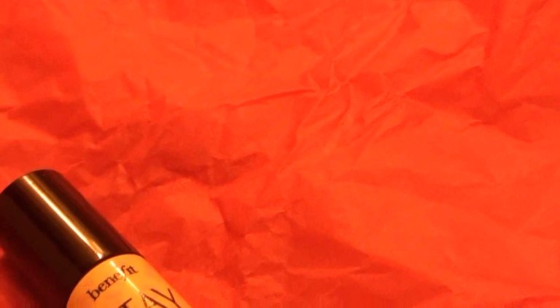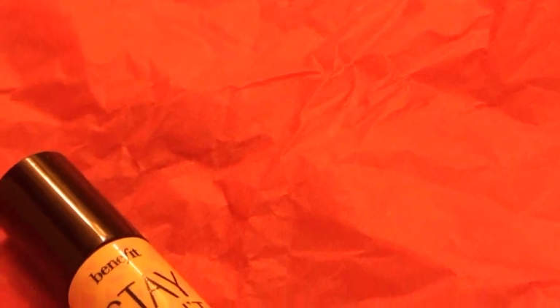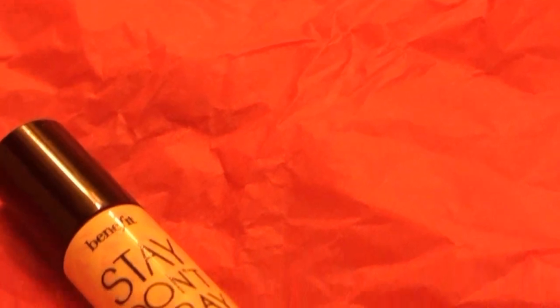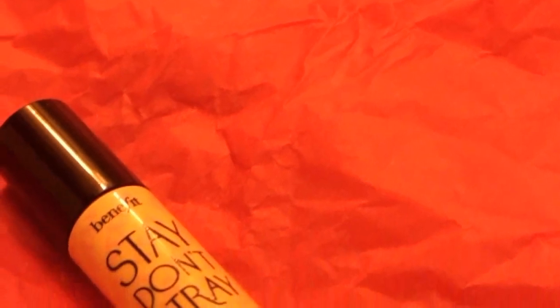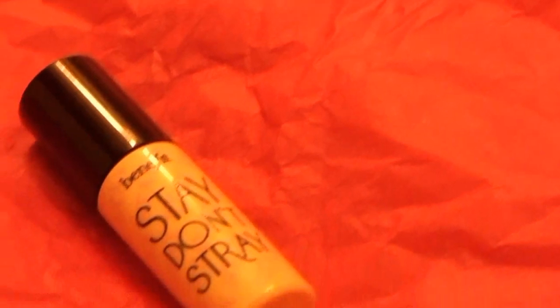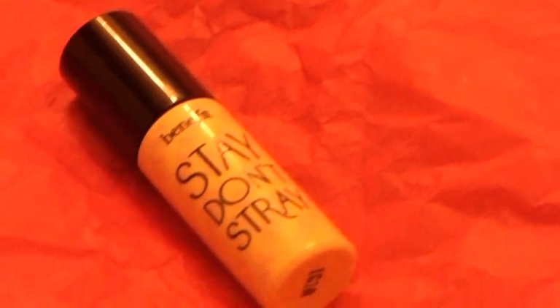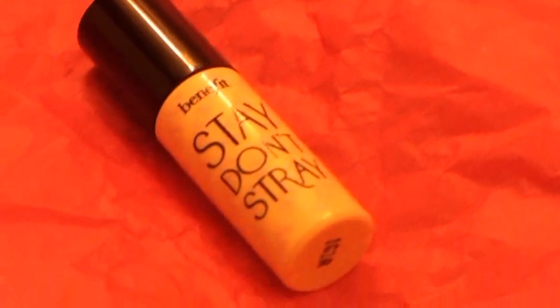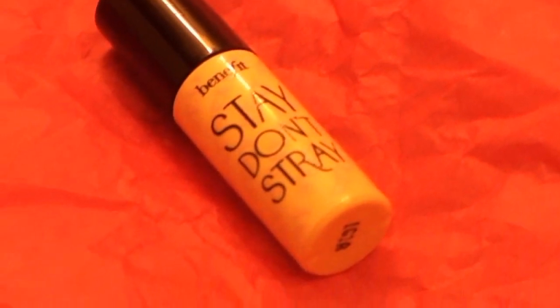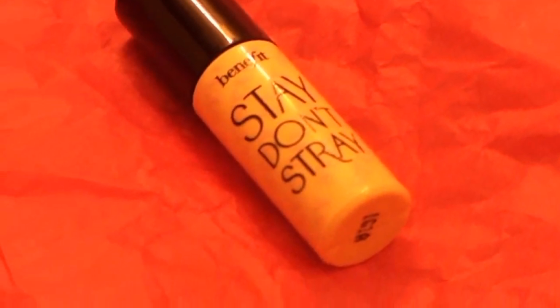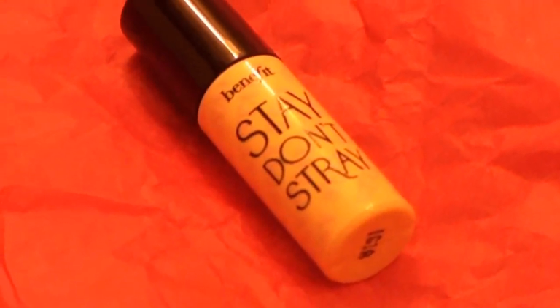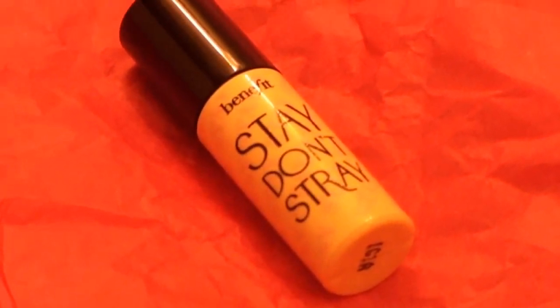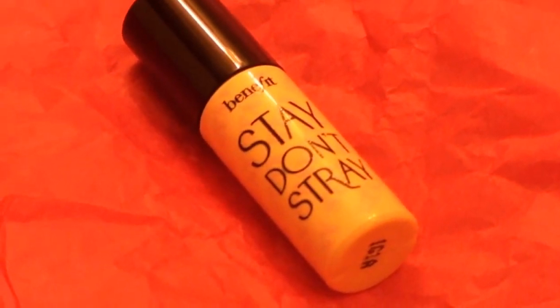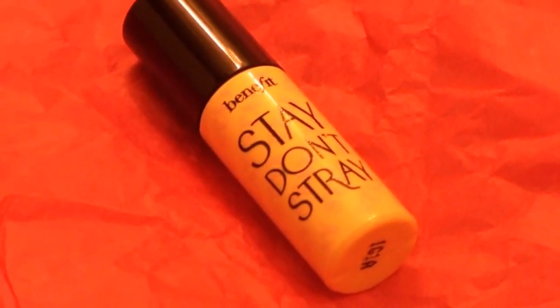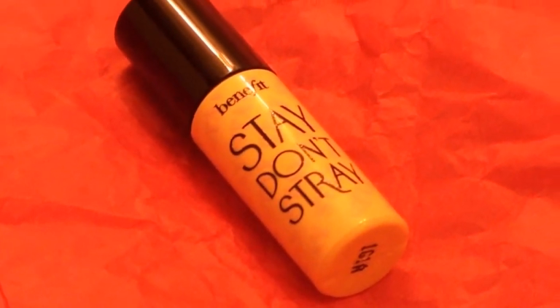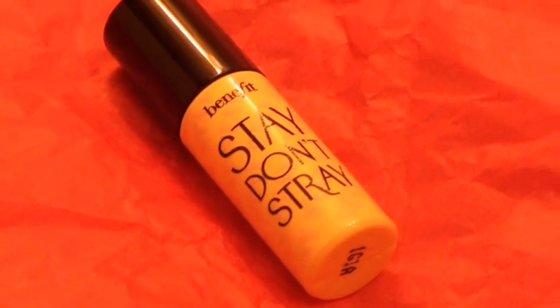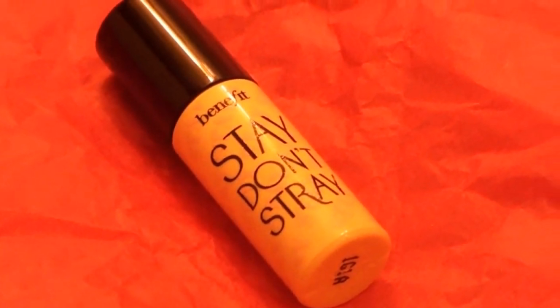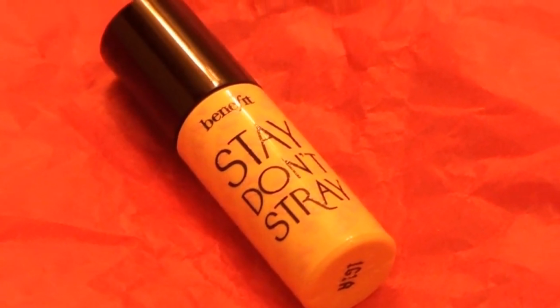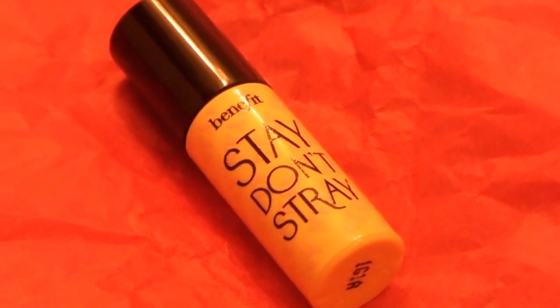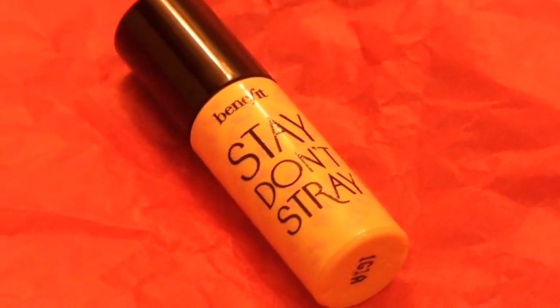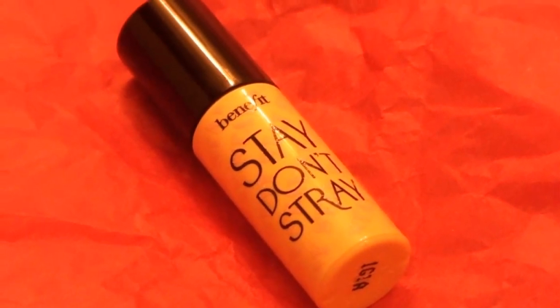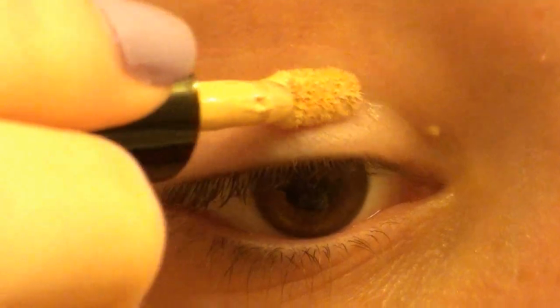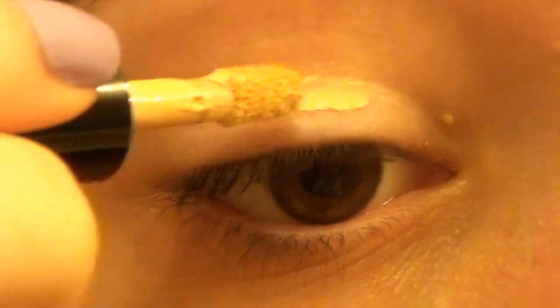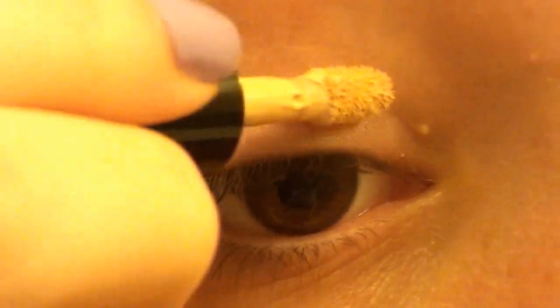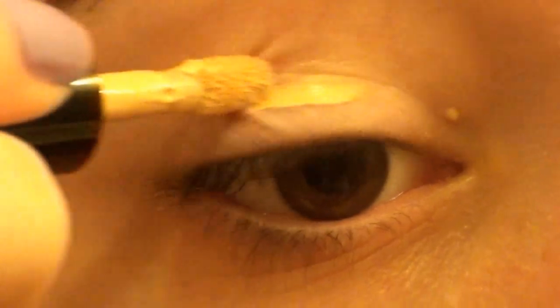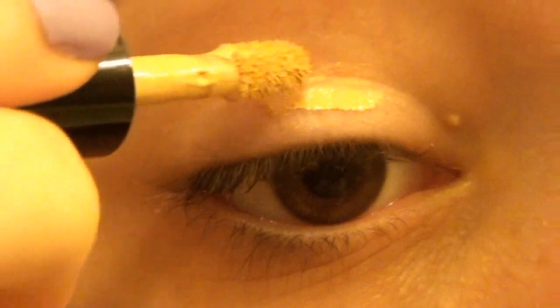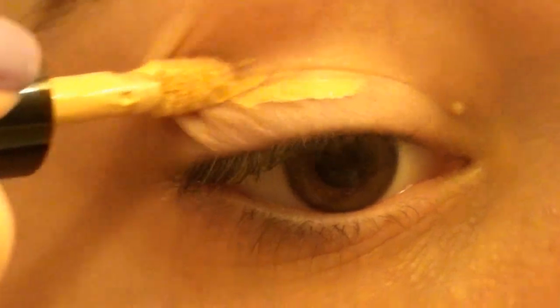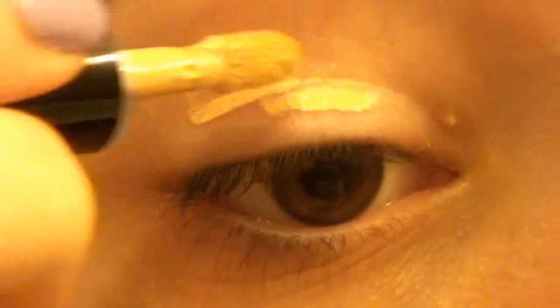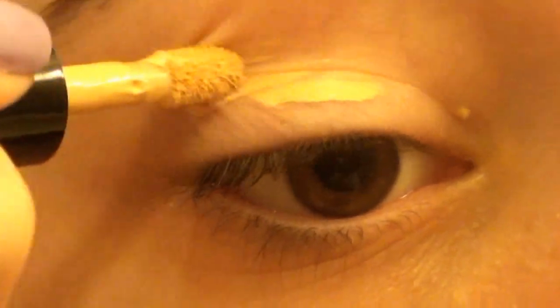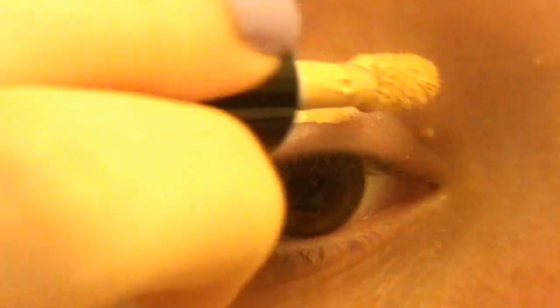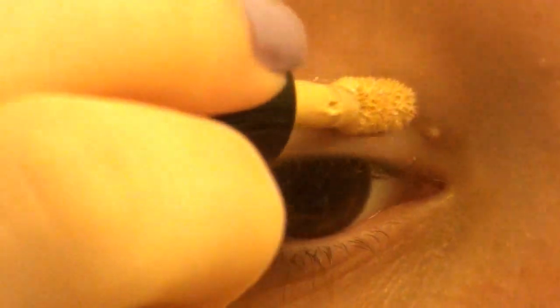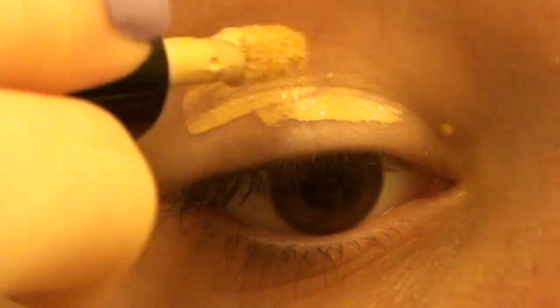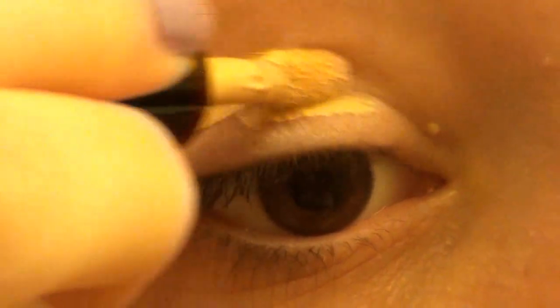Next I'm taking Benefit's Stay Don't Stray Eye Primer. I'm priming my eyes in preparation for eyeshadow.